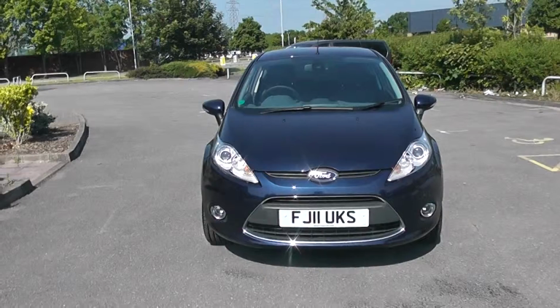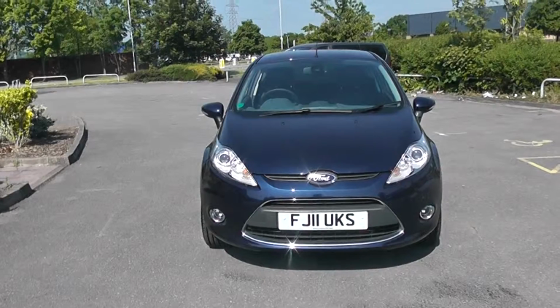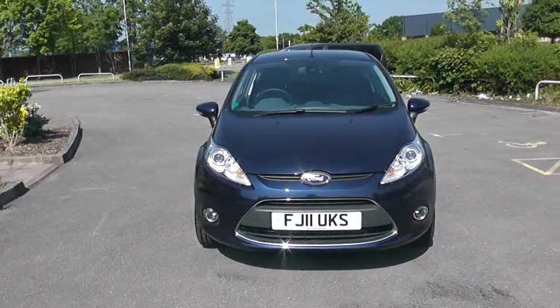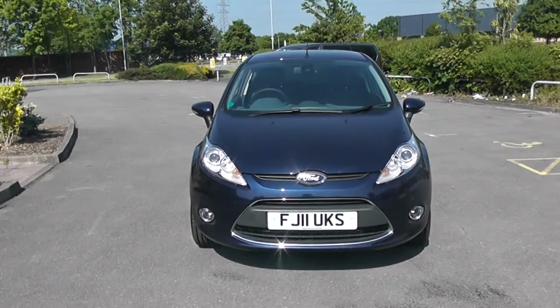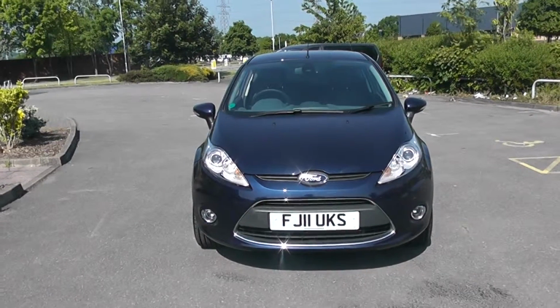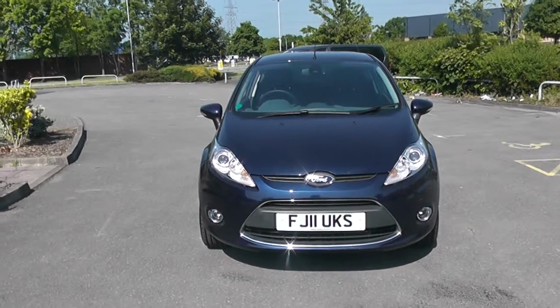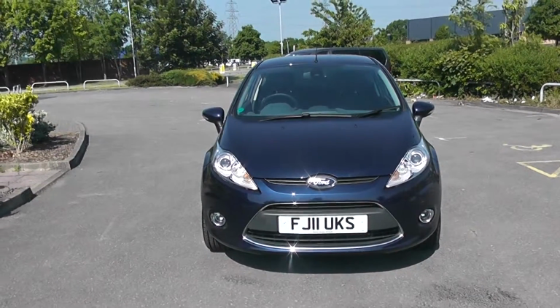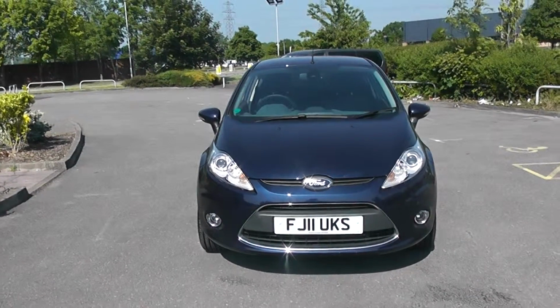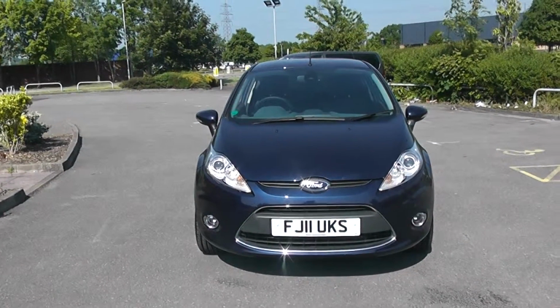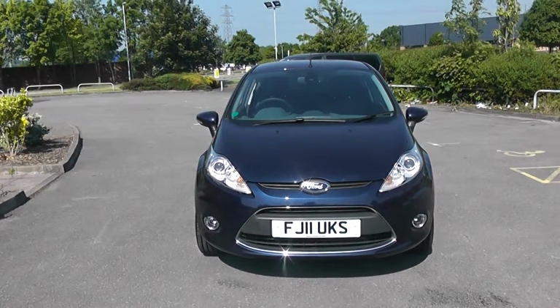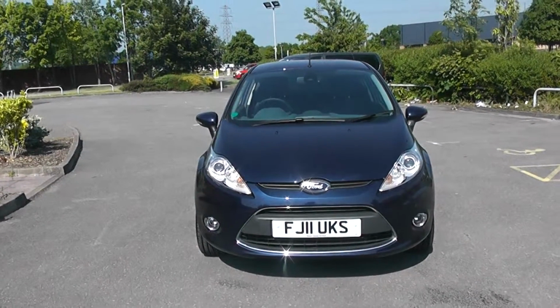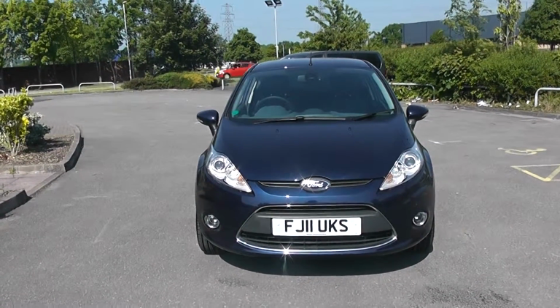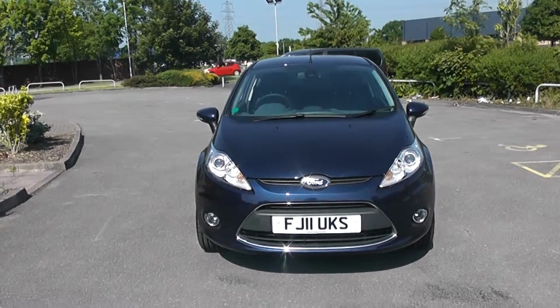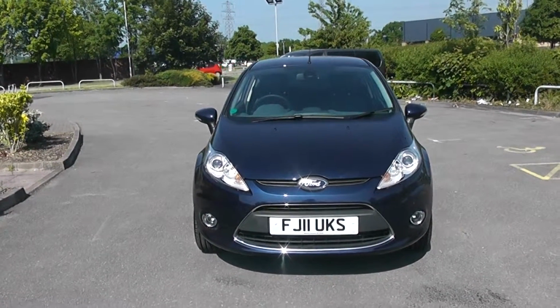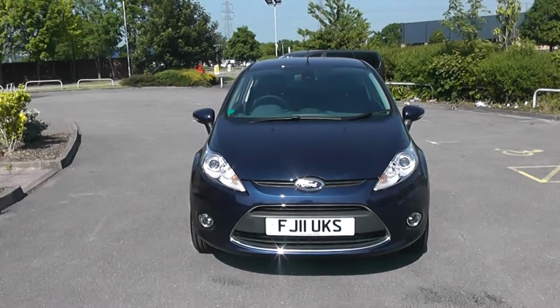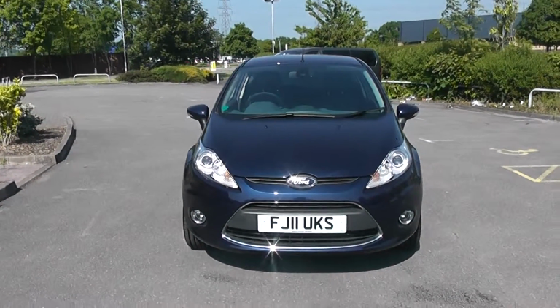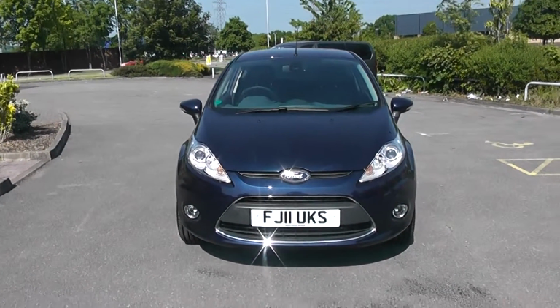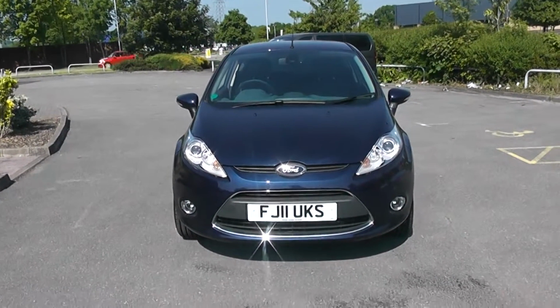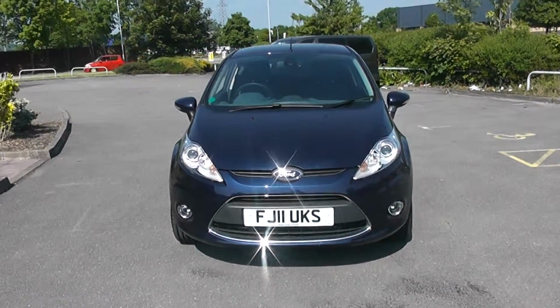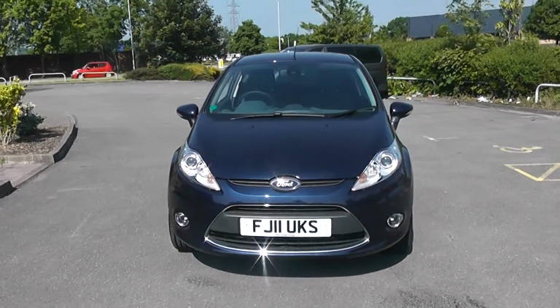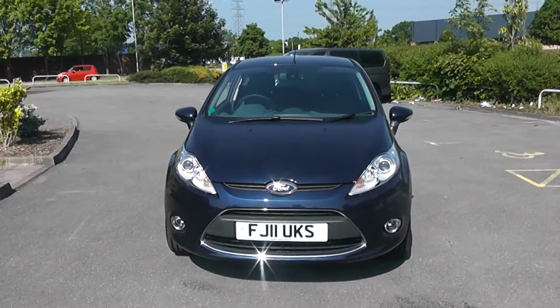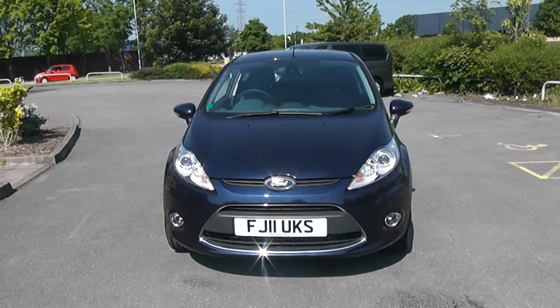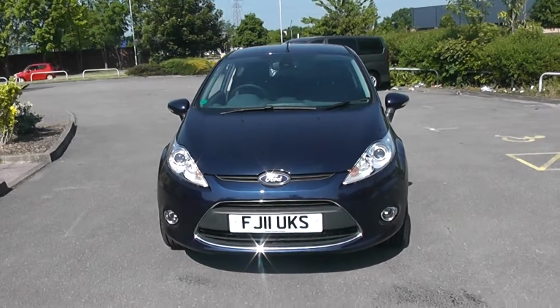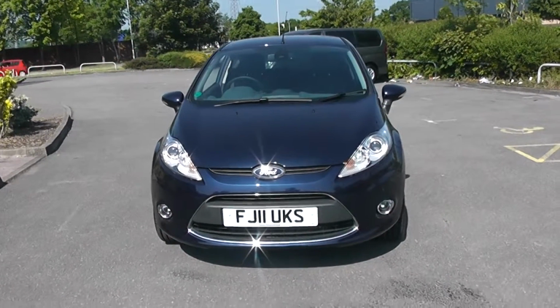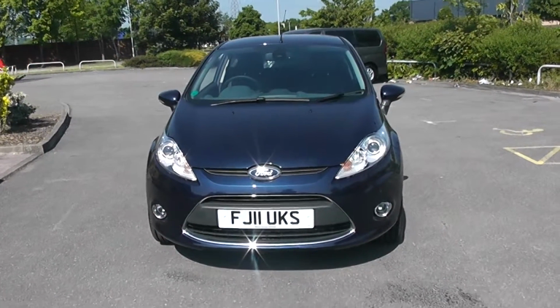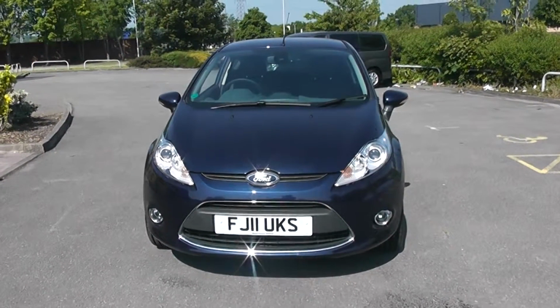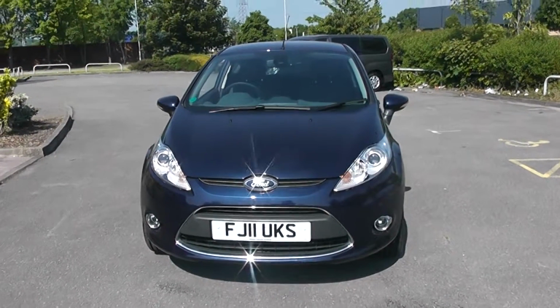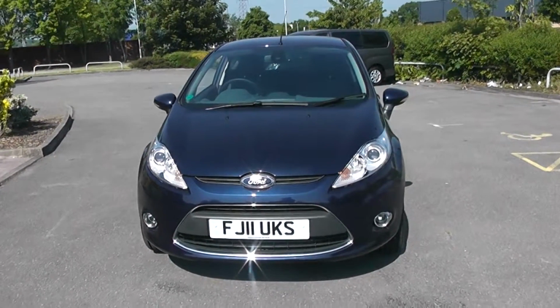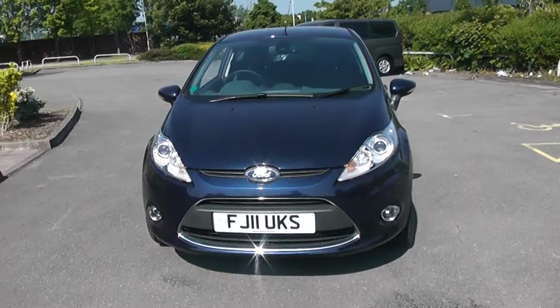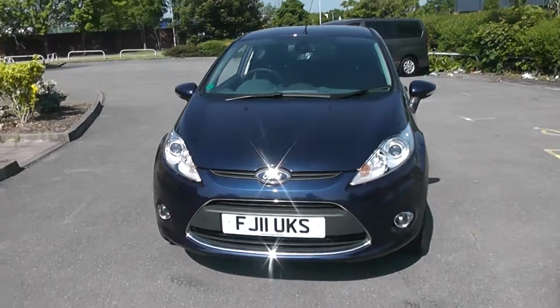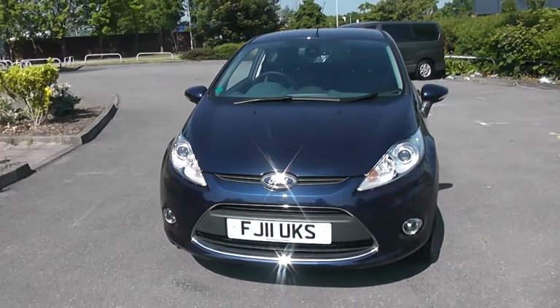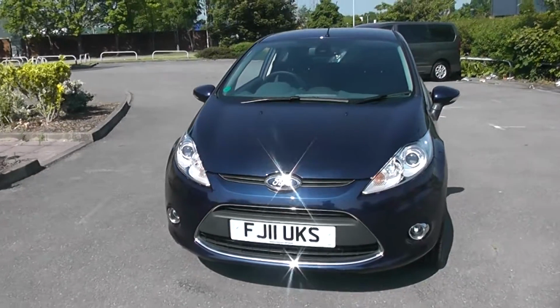Welcome to Wessex Garages in Newport. Here we have an 11 plate Ford Fiesta Titanium in blue.